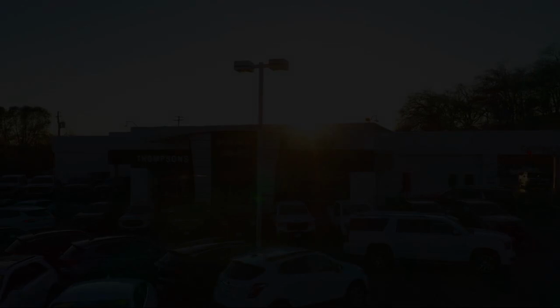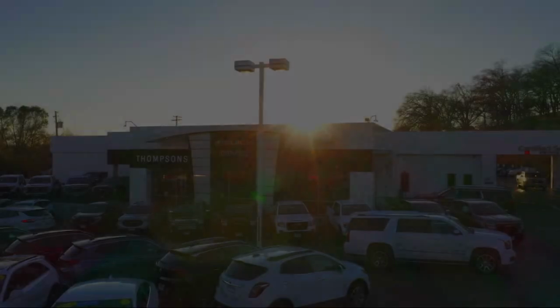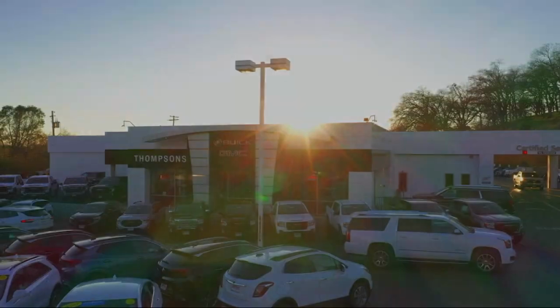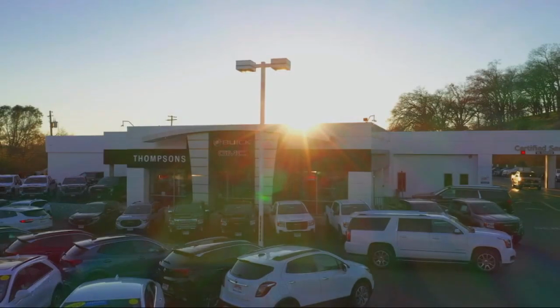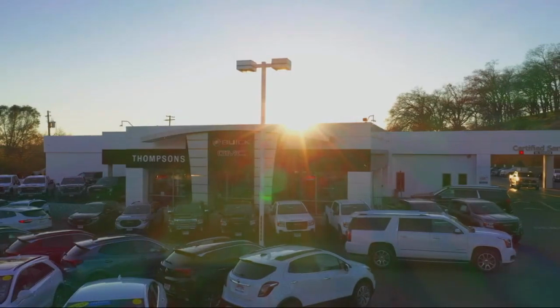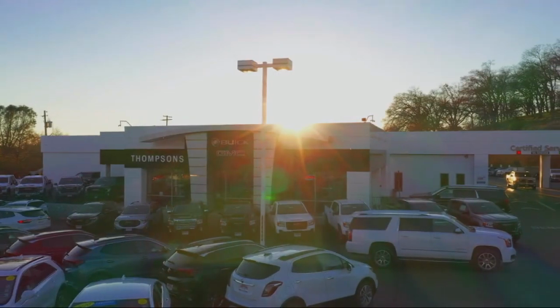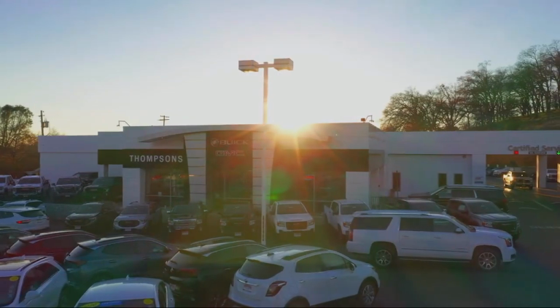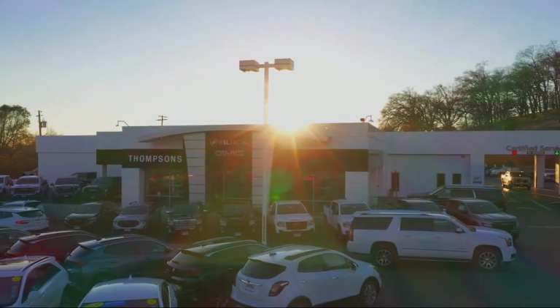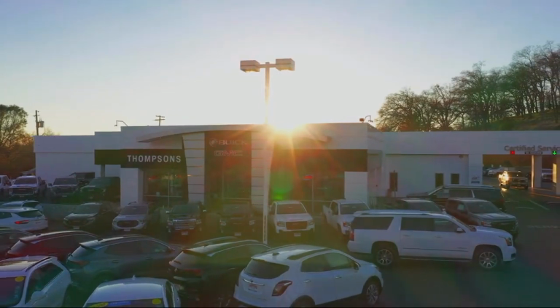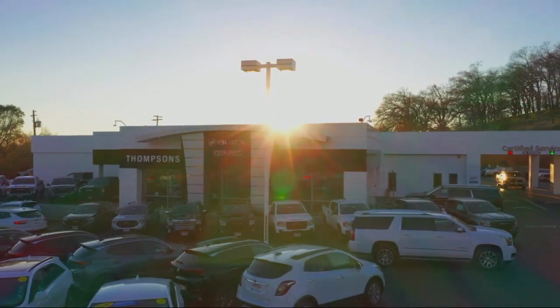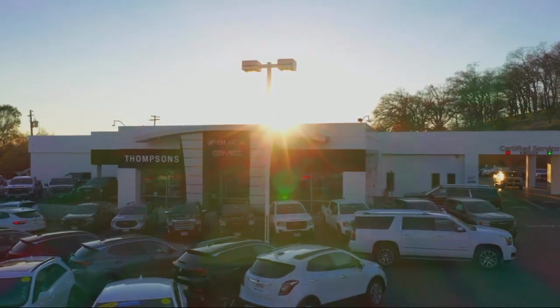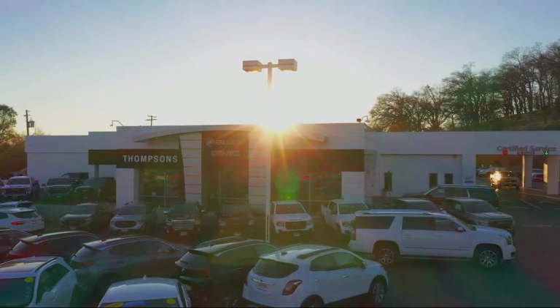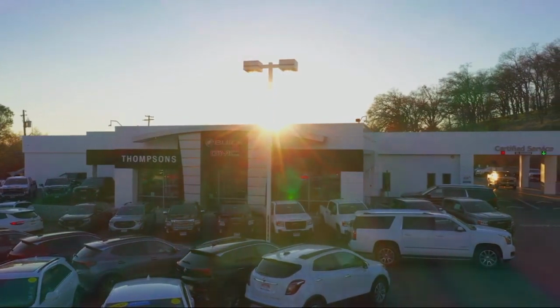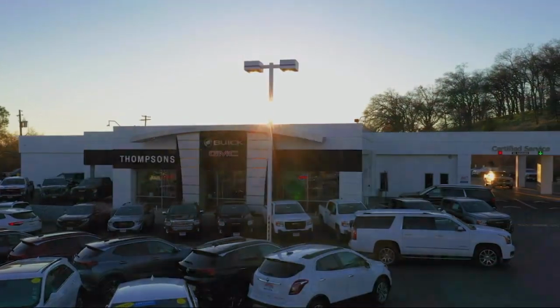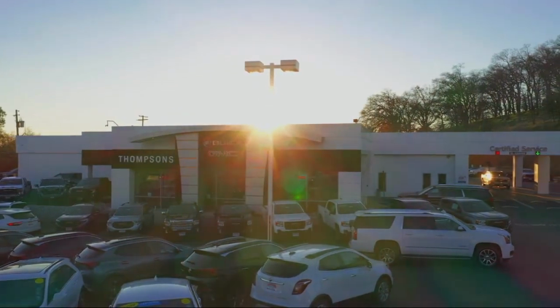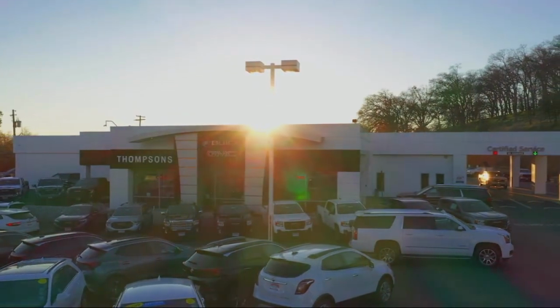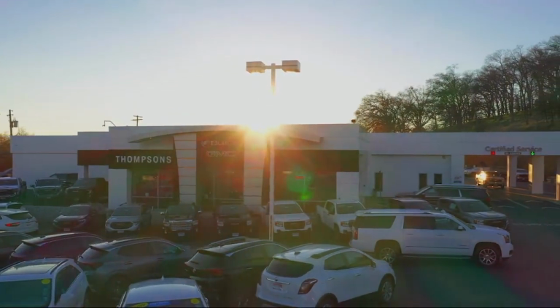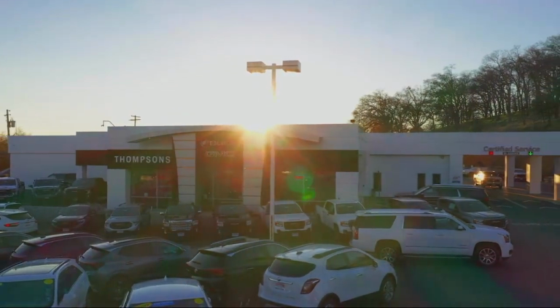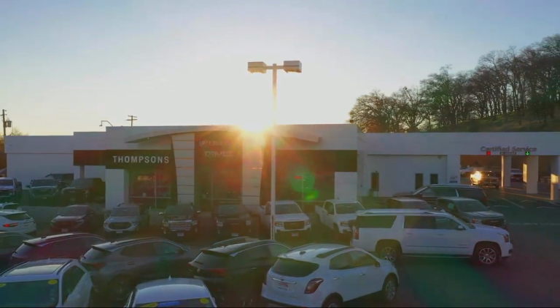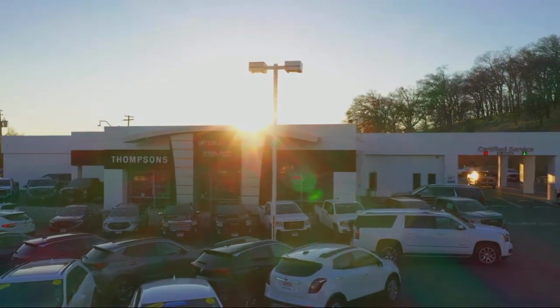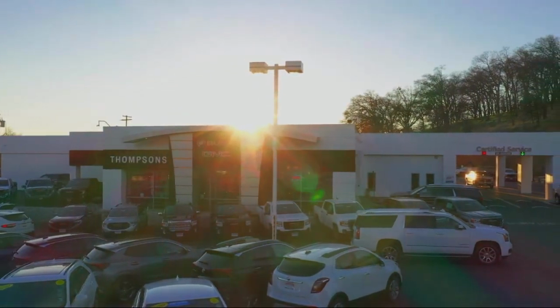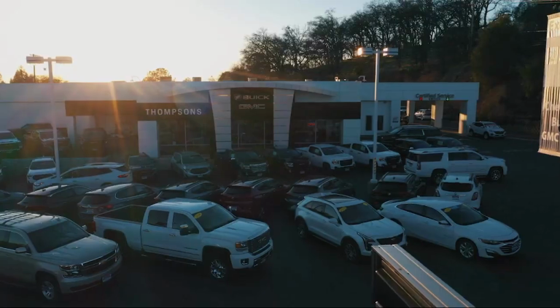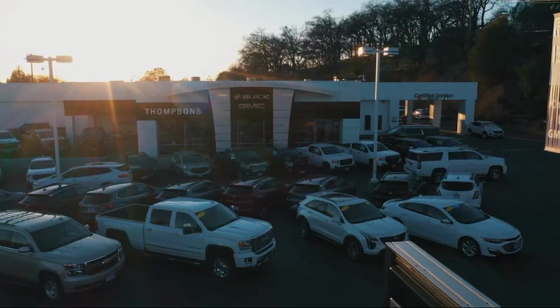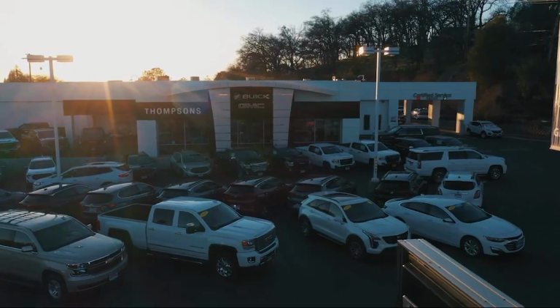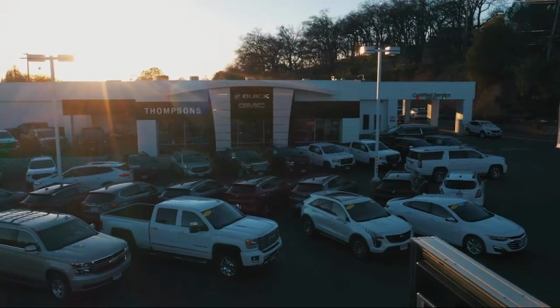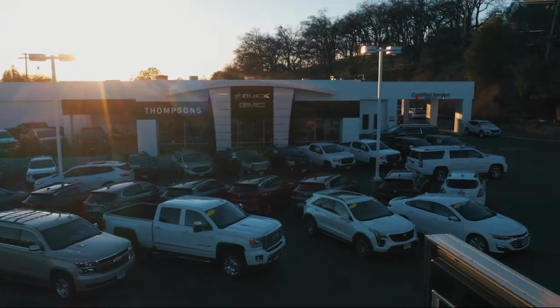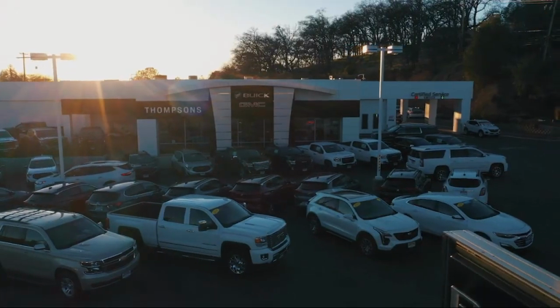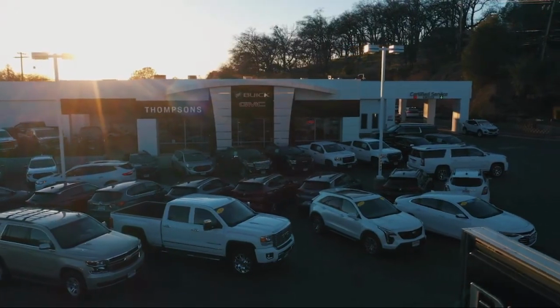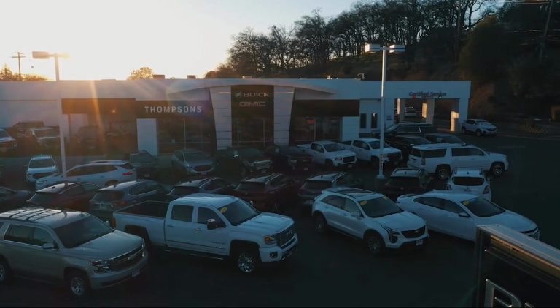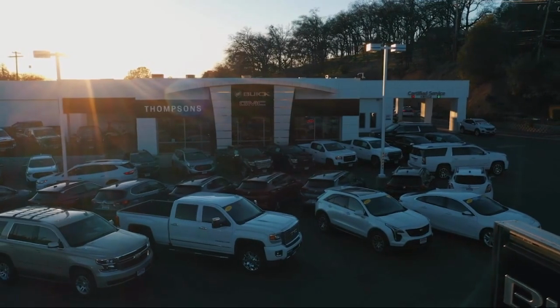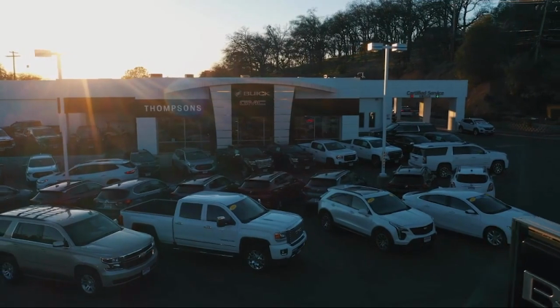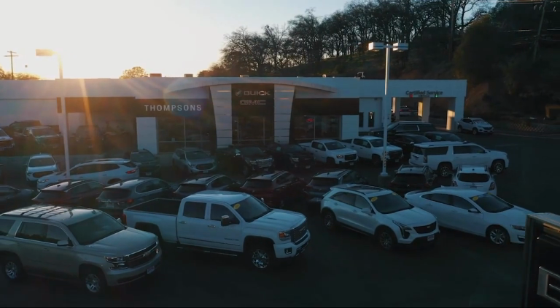Welcome to Thomson's Buick GMC, and here's a look at another one of our great vehicles for sale.